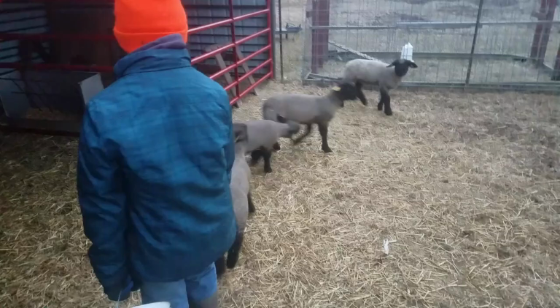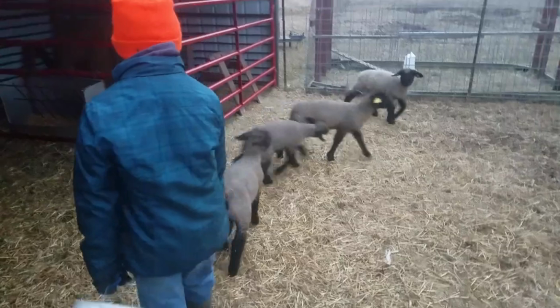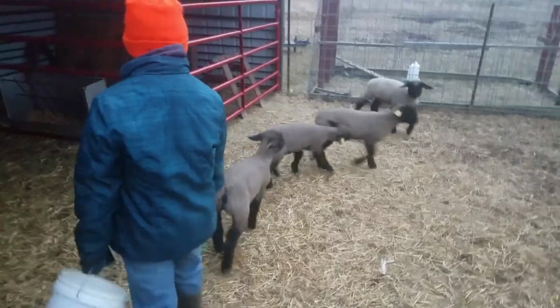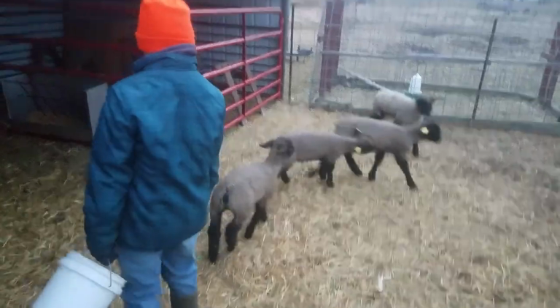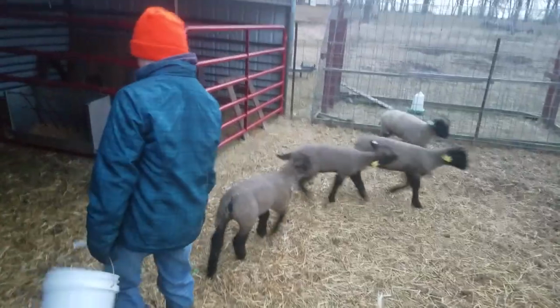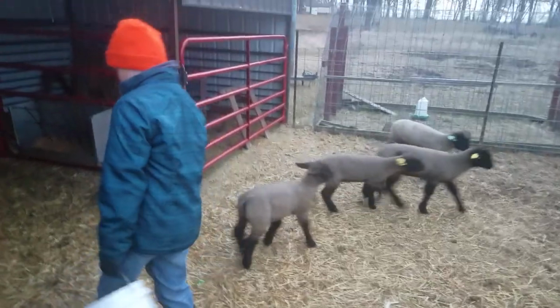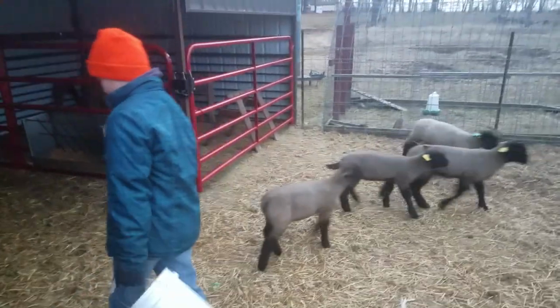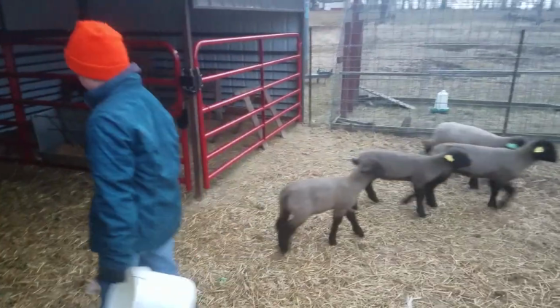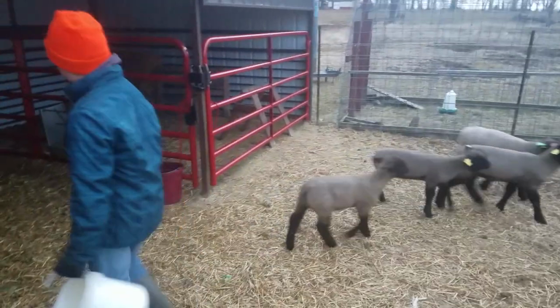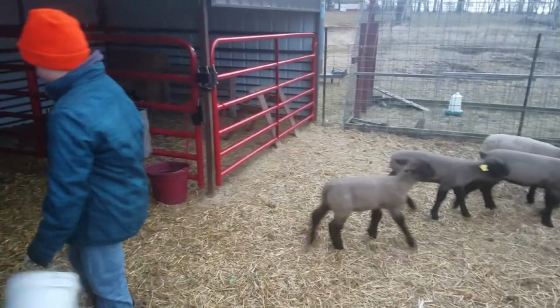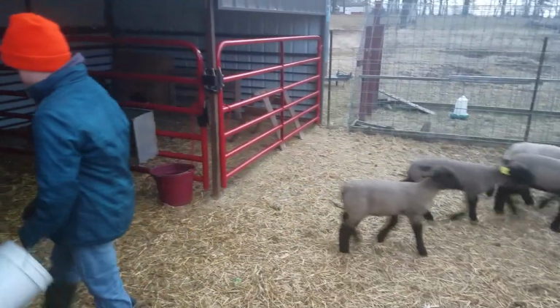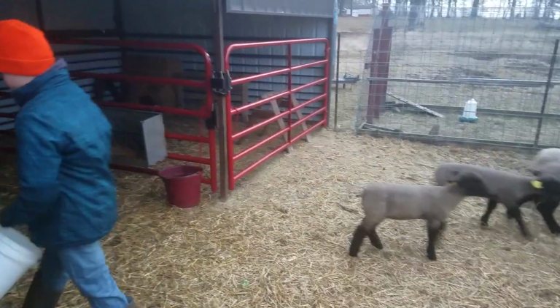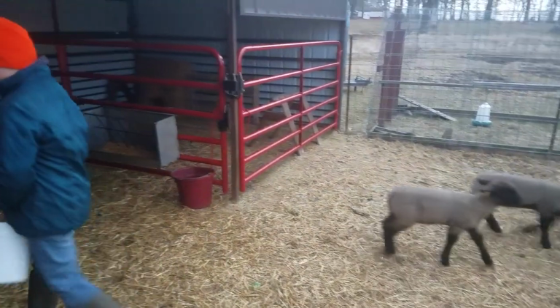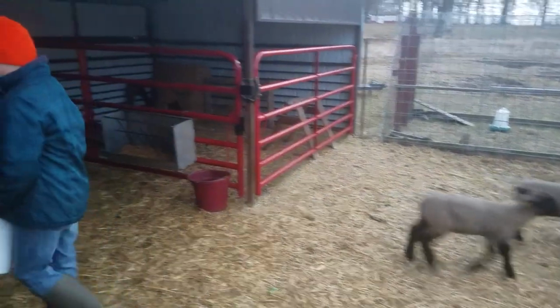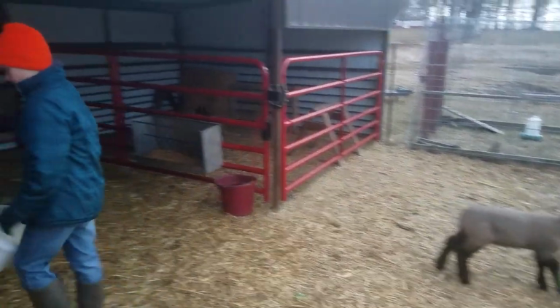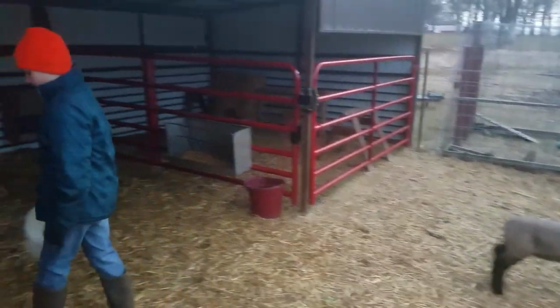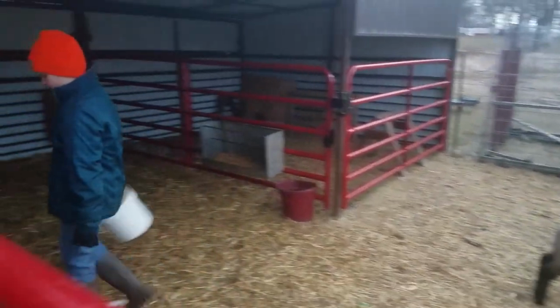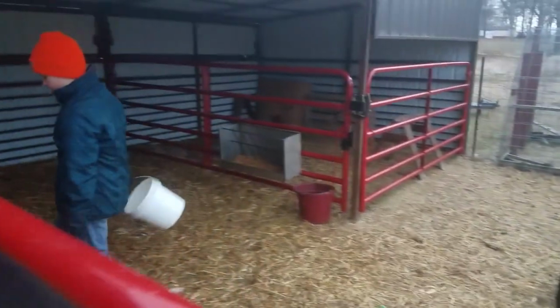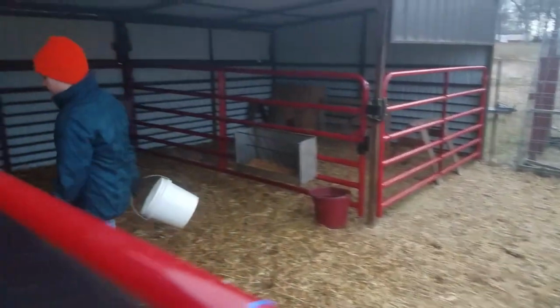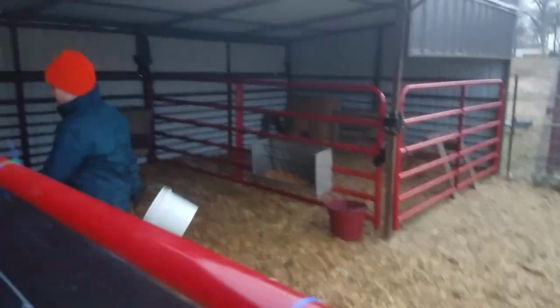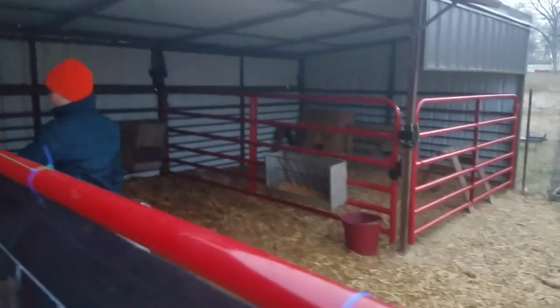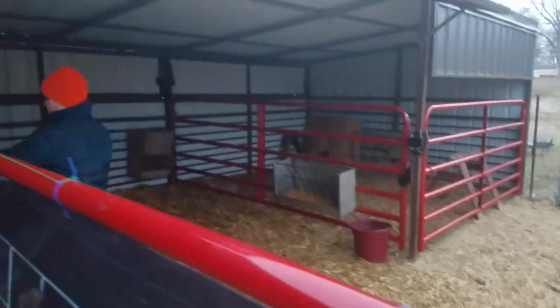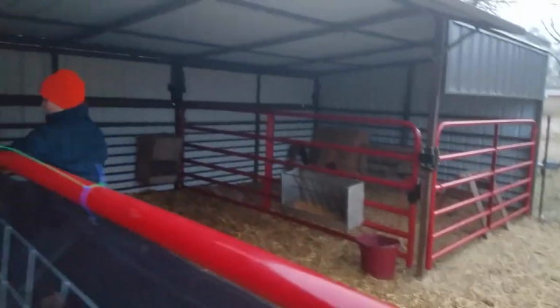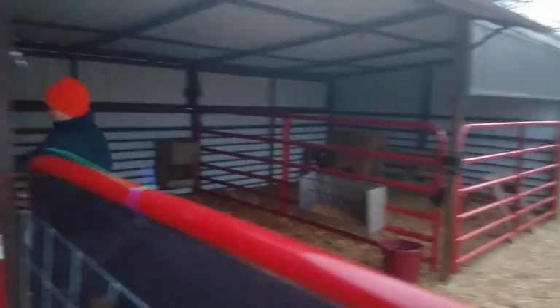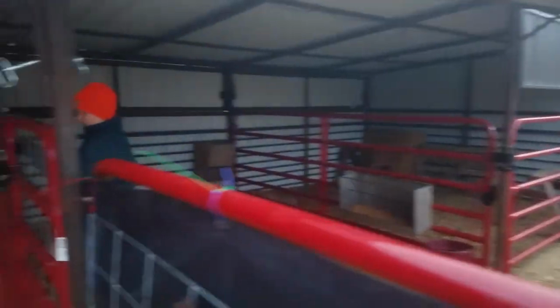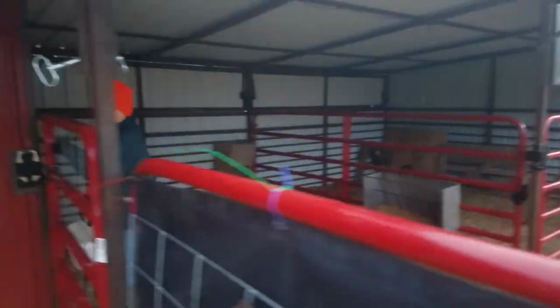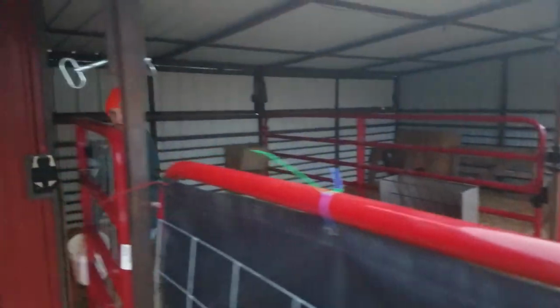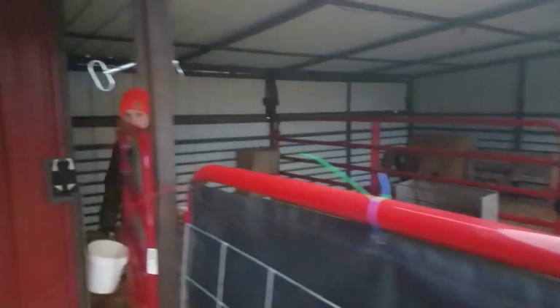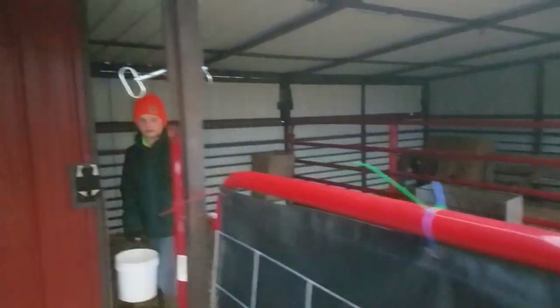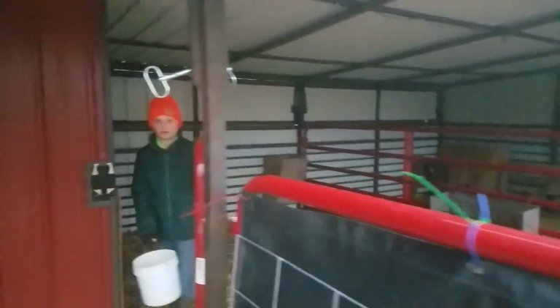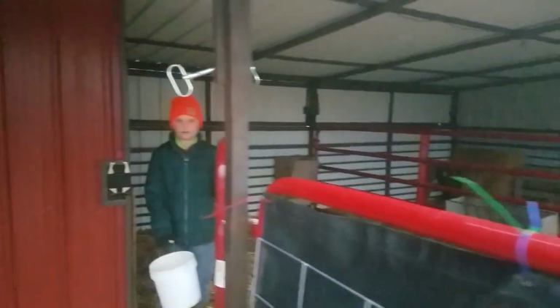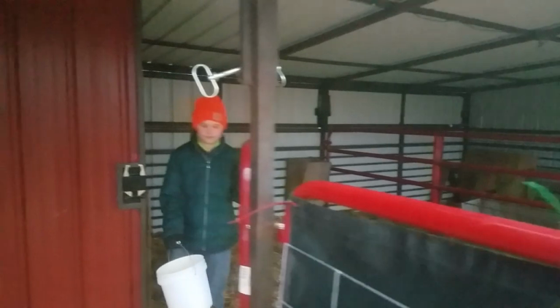So why do we have lambs? To show them at the fair. For 4-H.